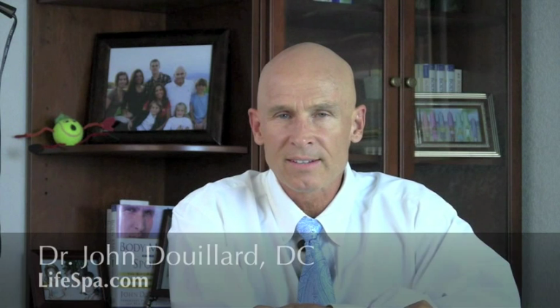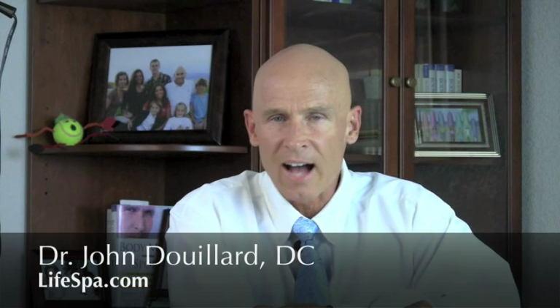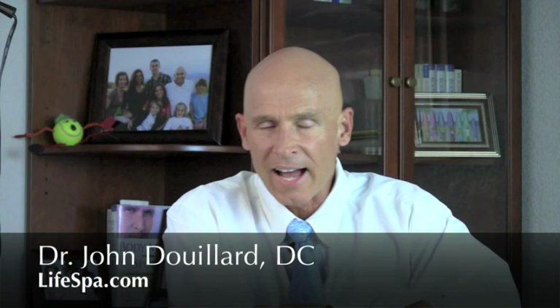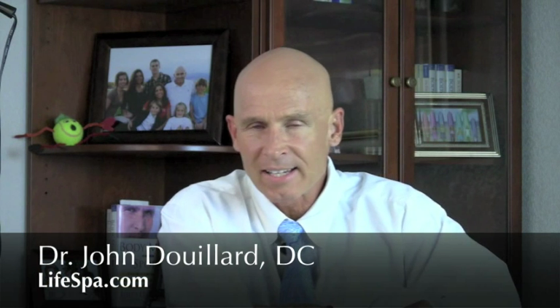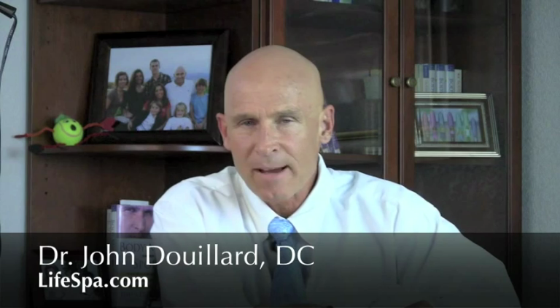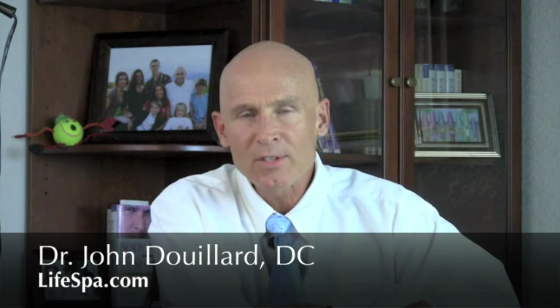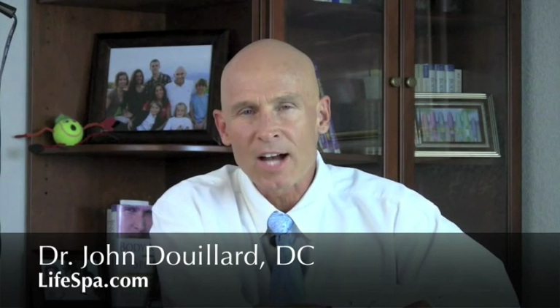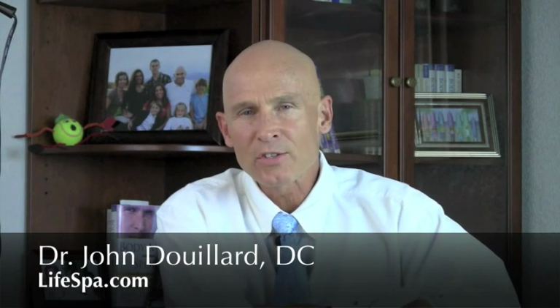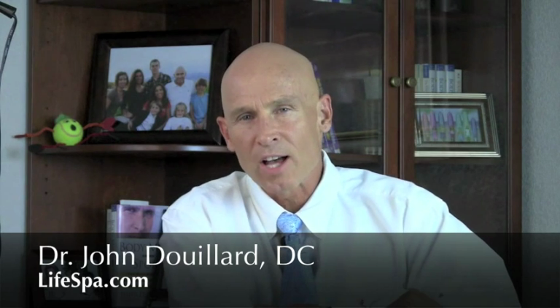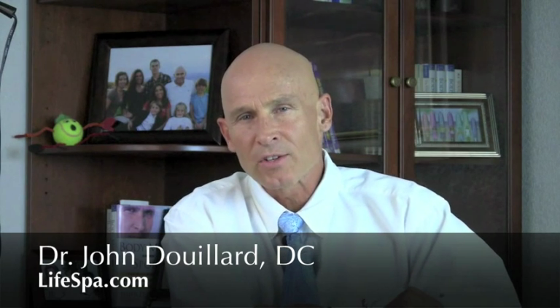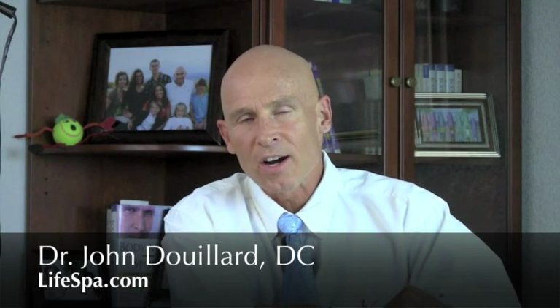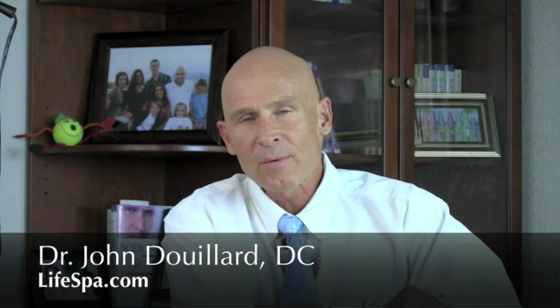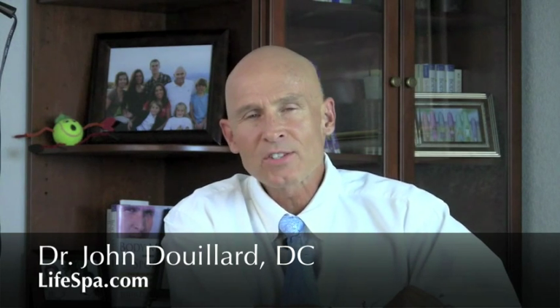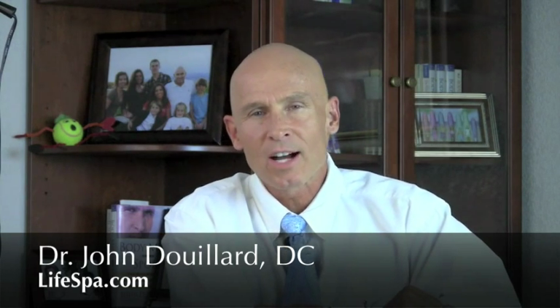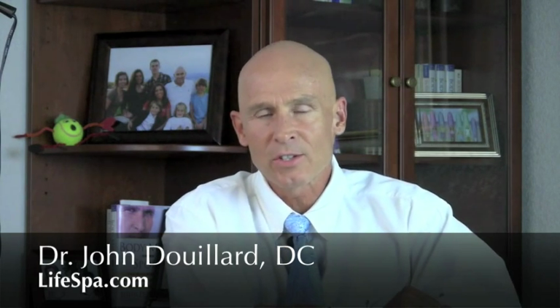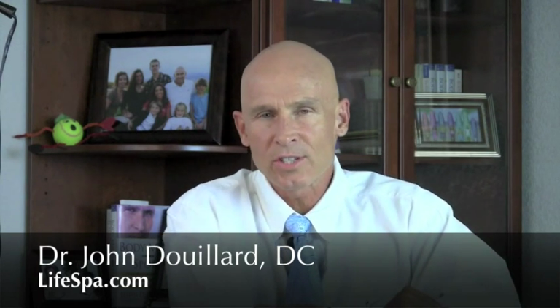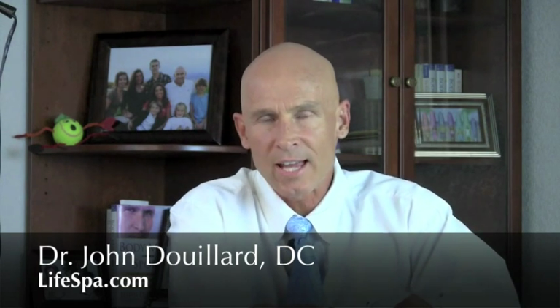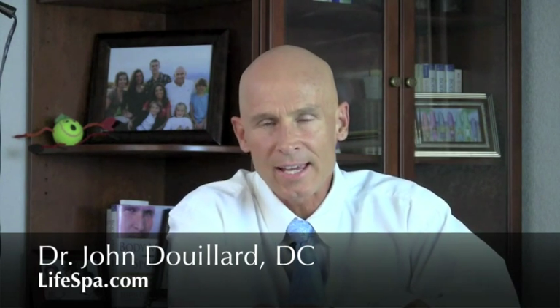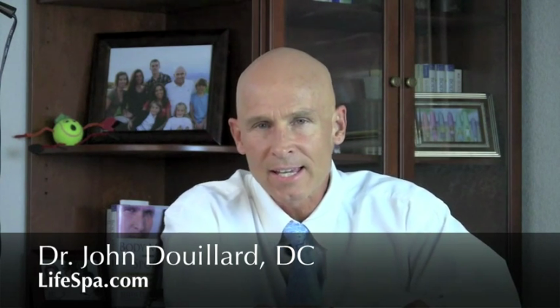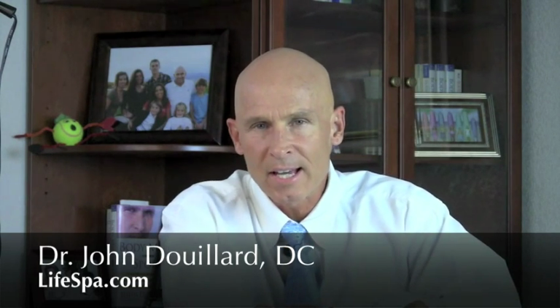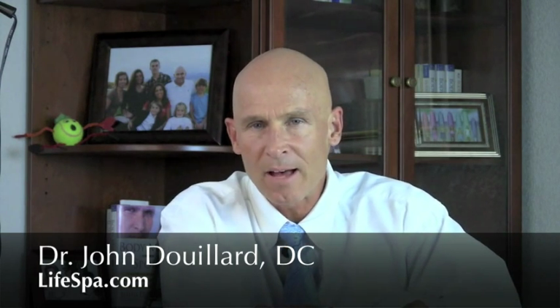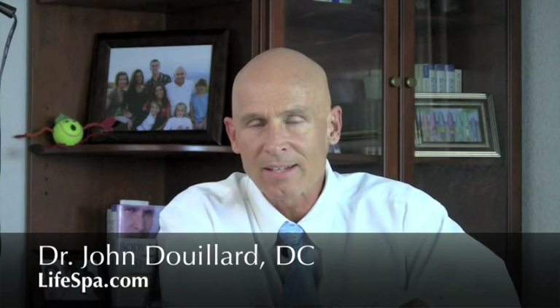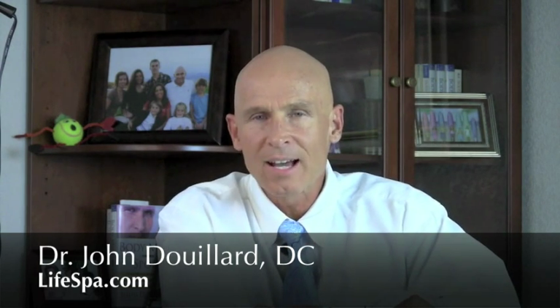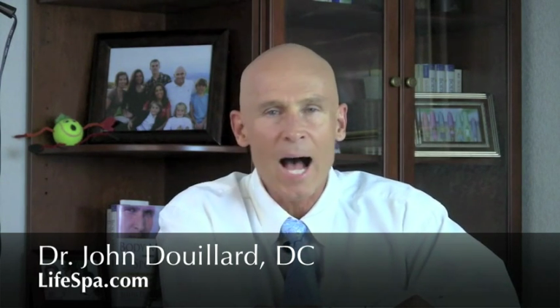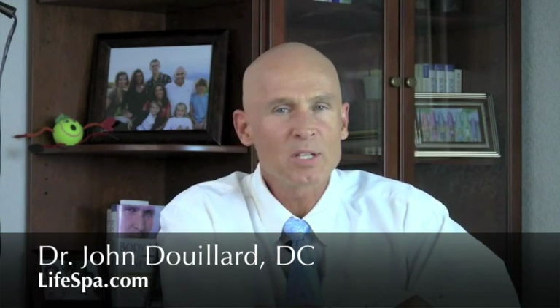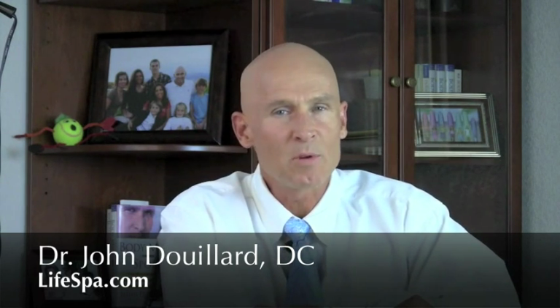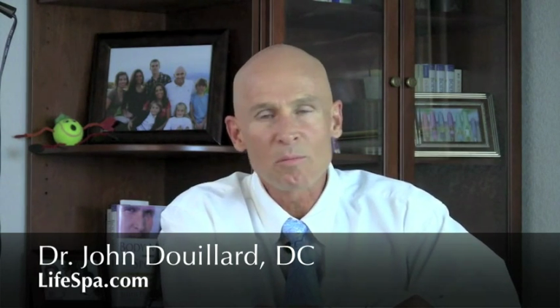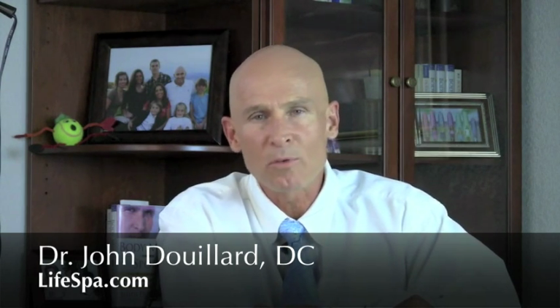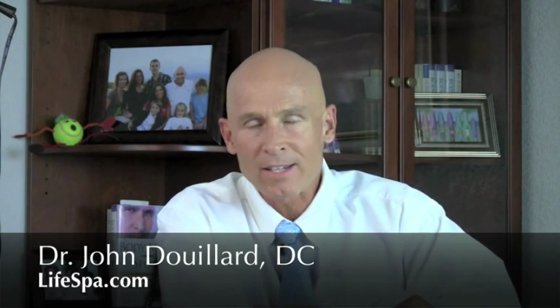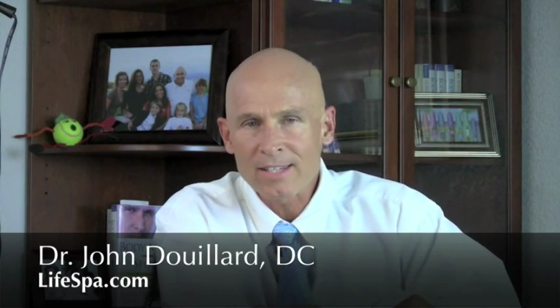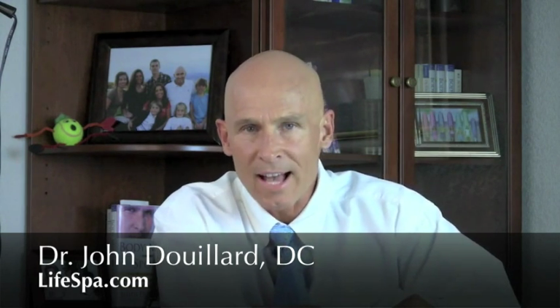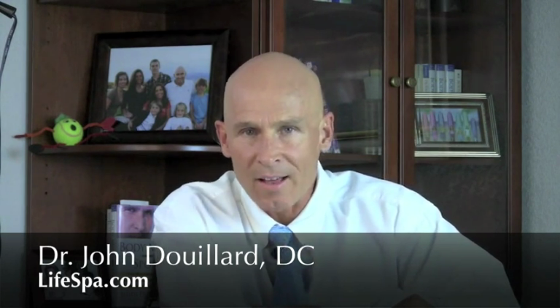Hi, my name is Dr. John DuYard. I want to talk to you today about optimal breast health.